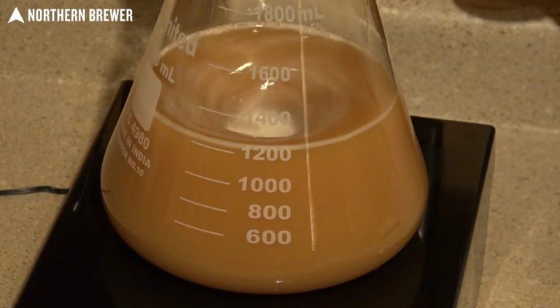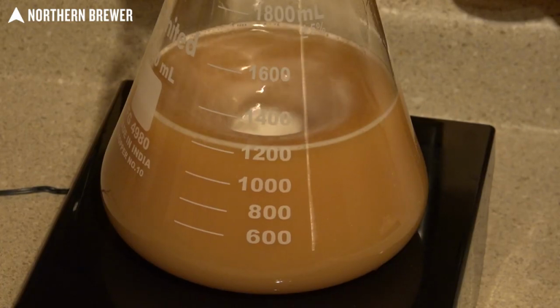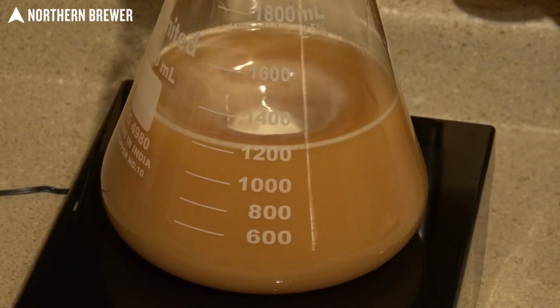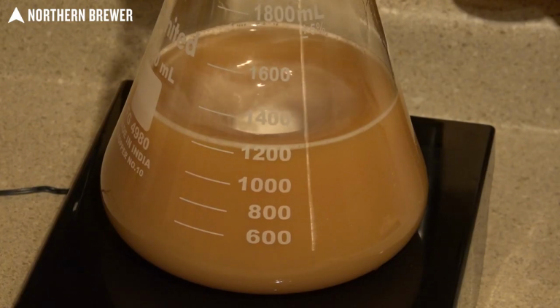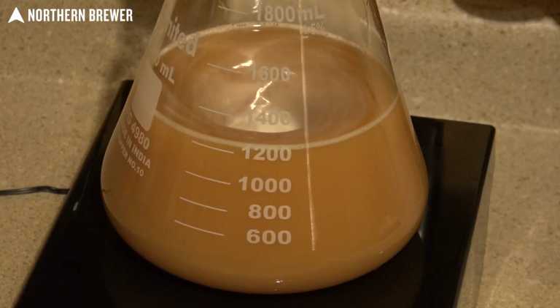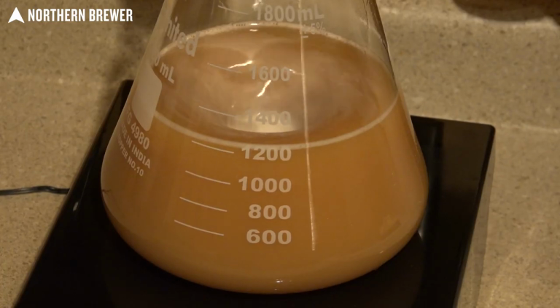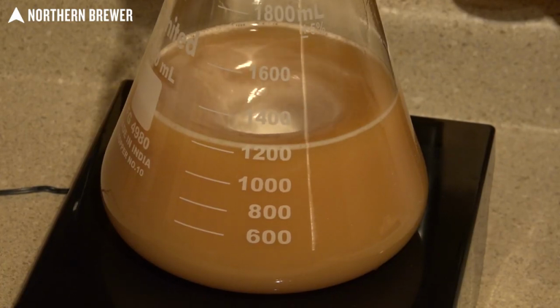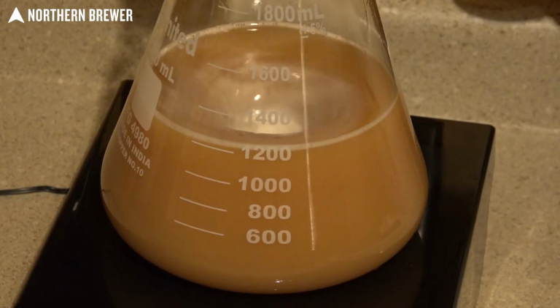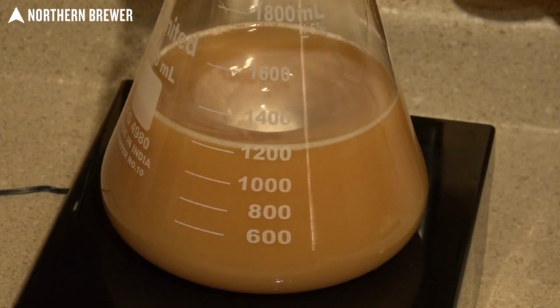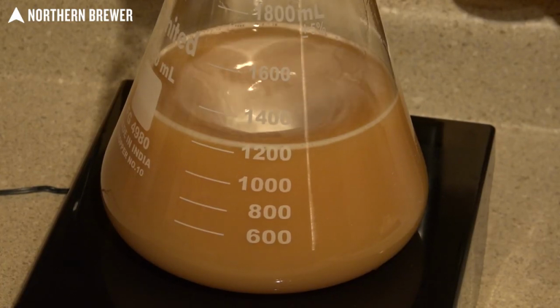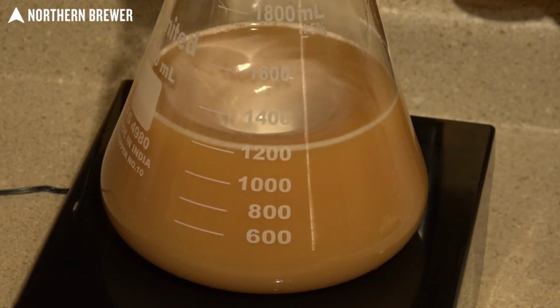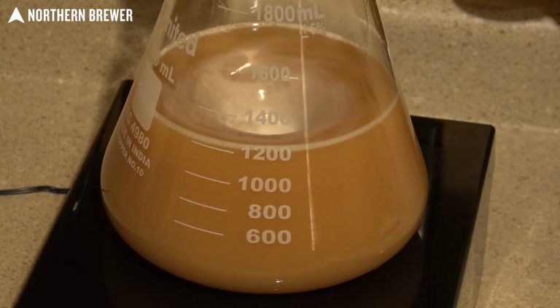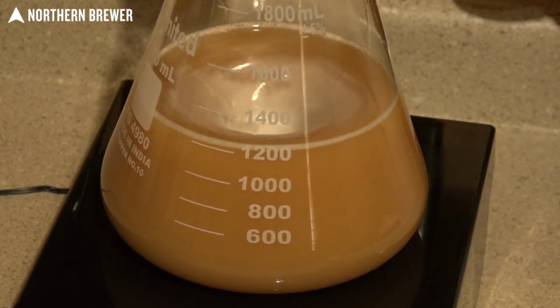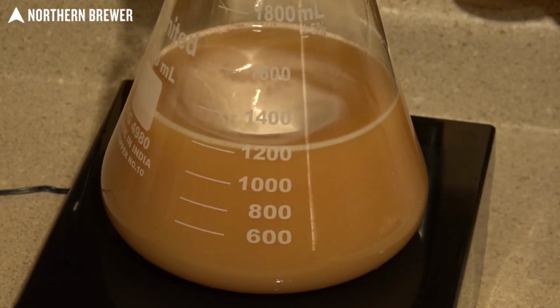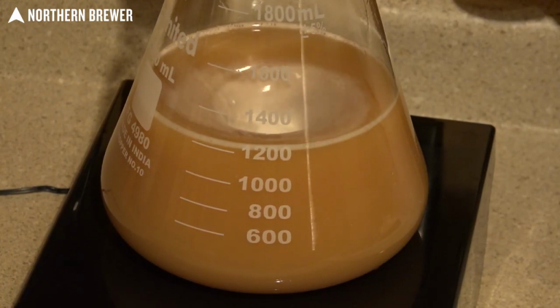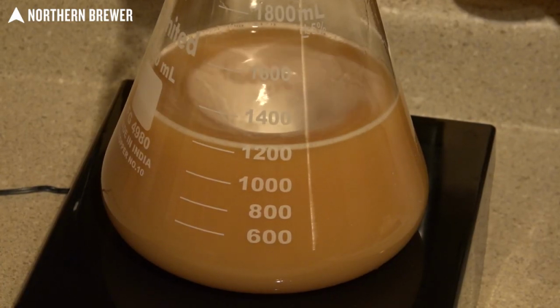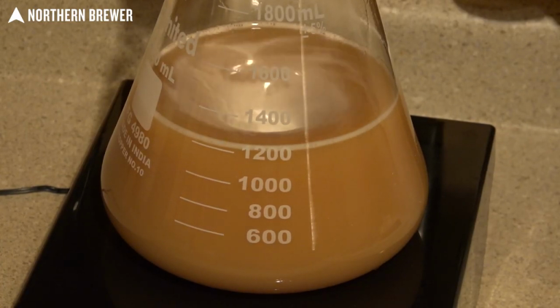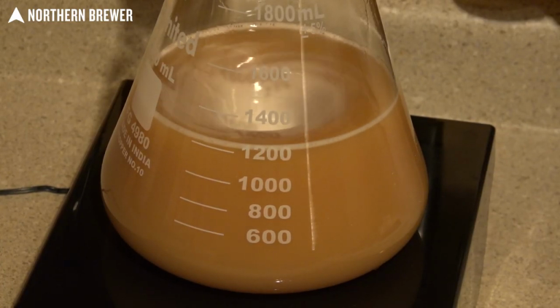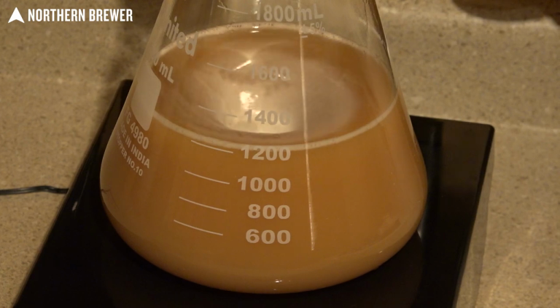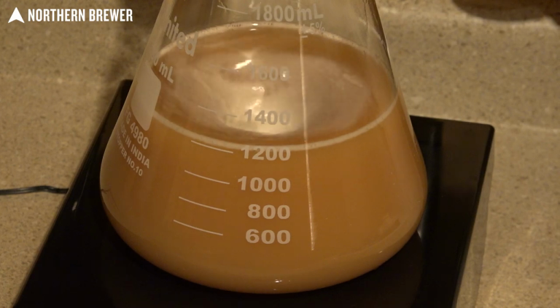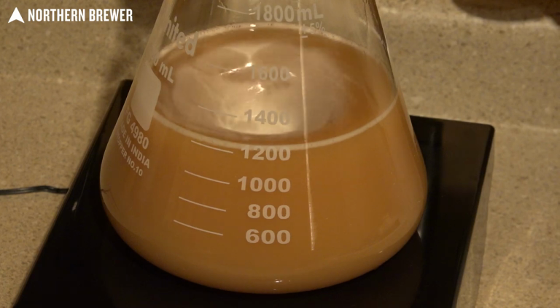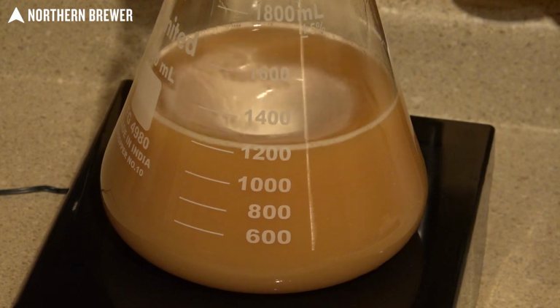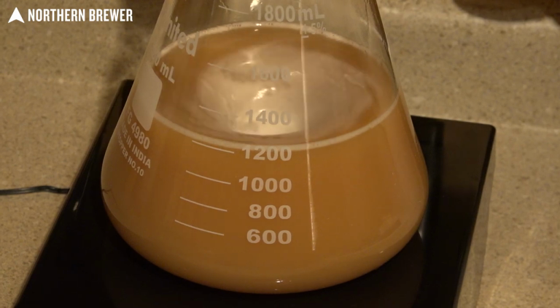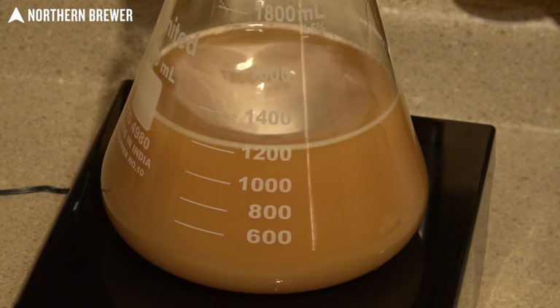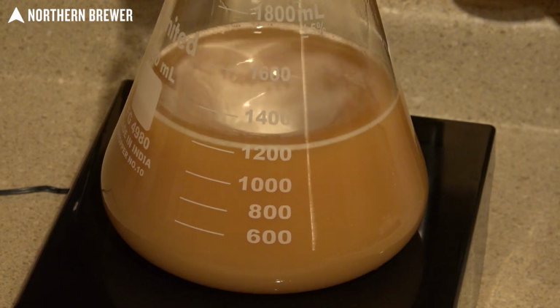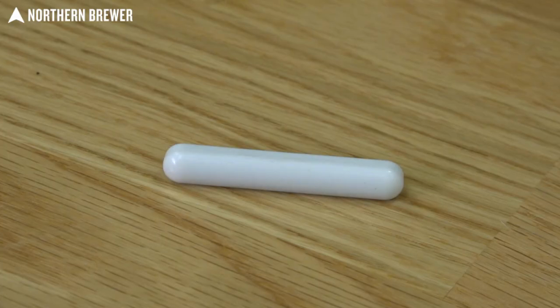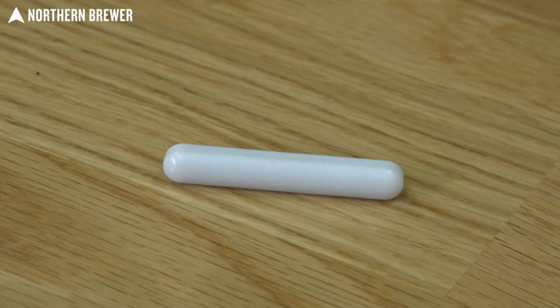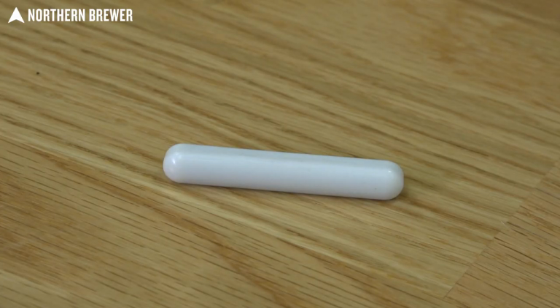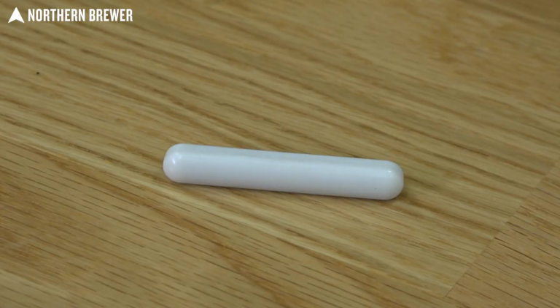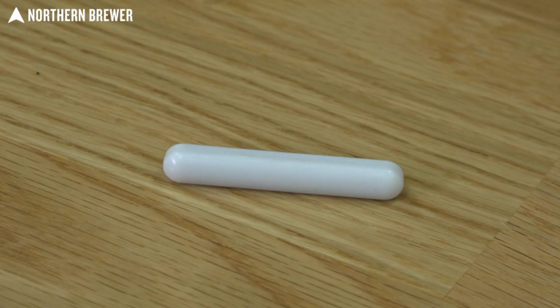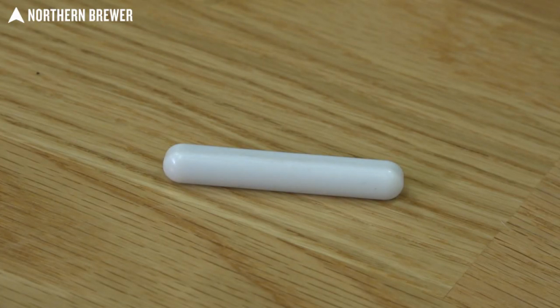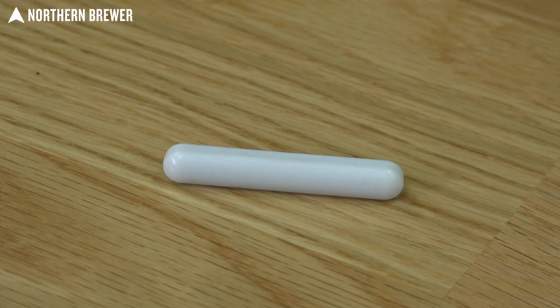This allows for your yeast cake to fall out, then you can decant the wort on top and retain your slurry for pitching.